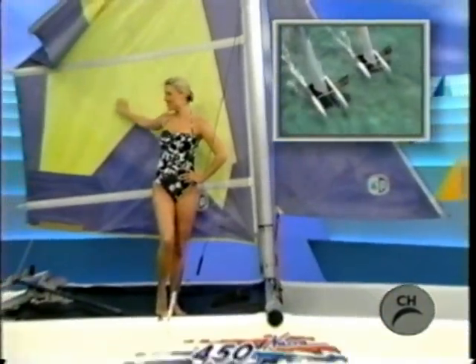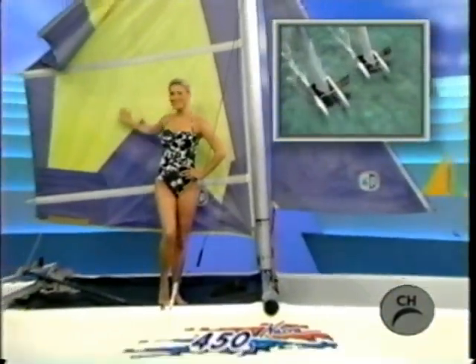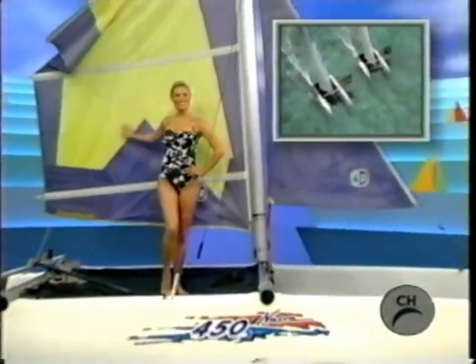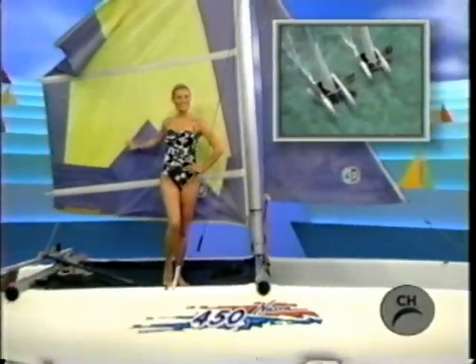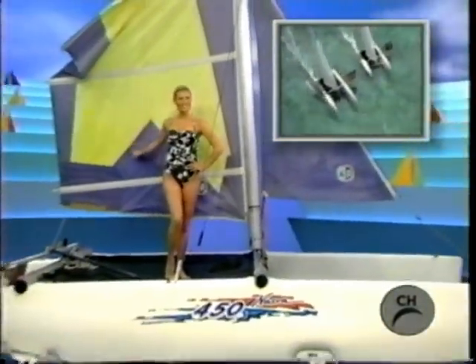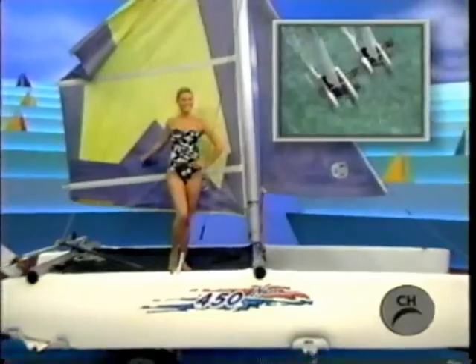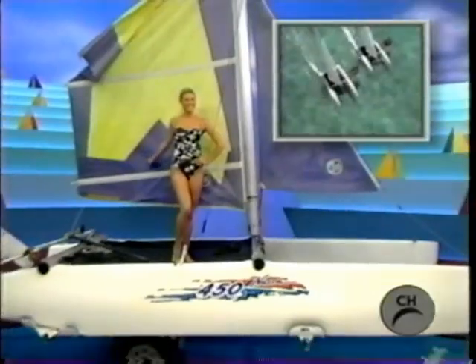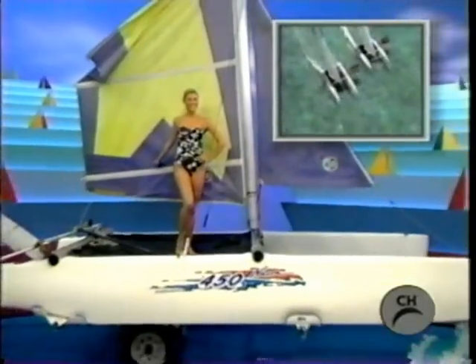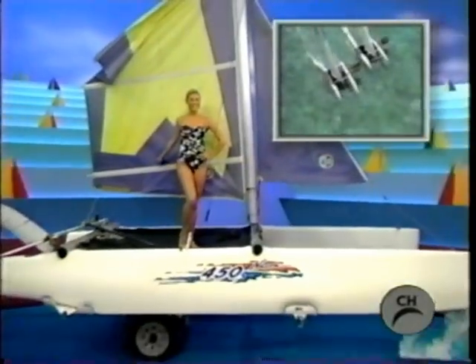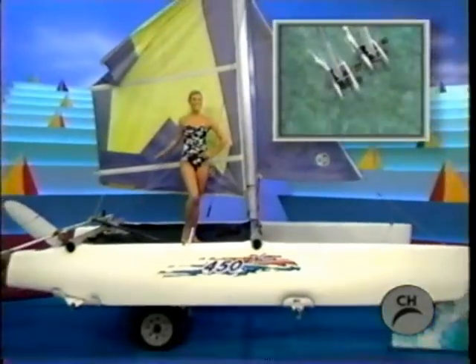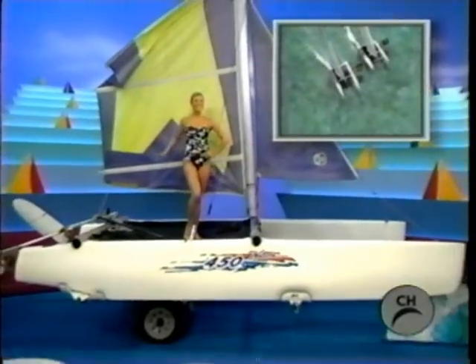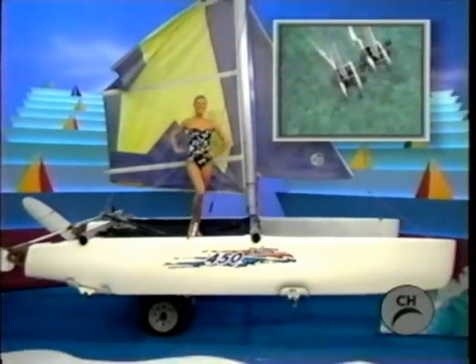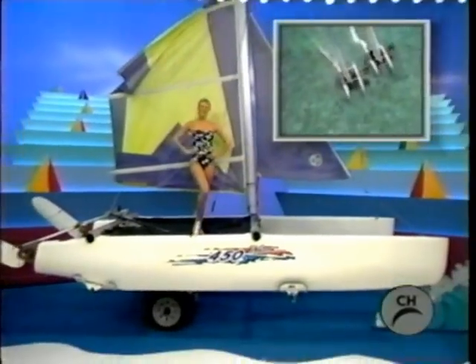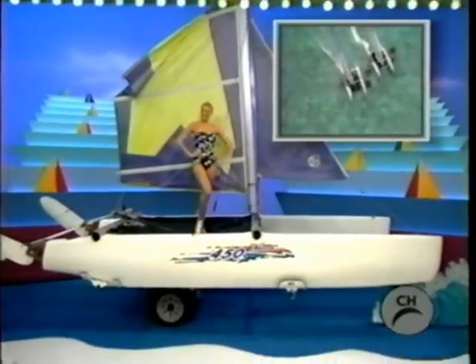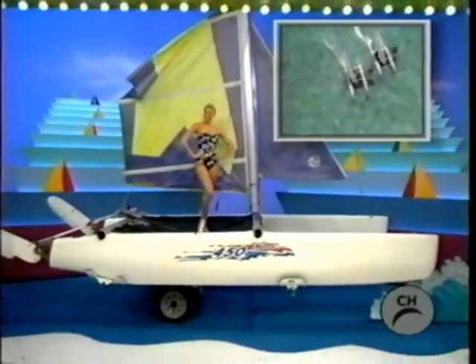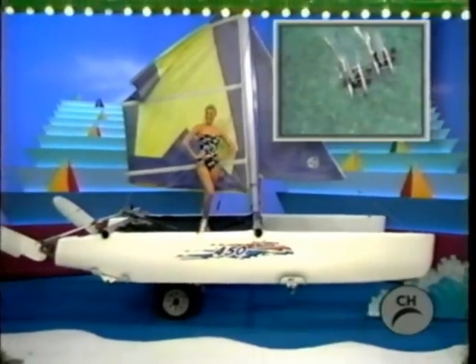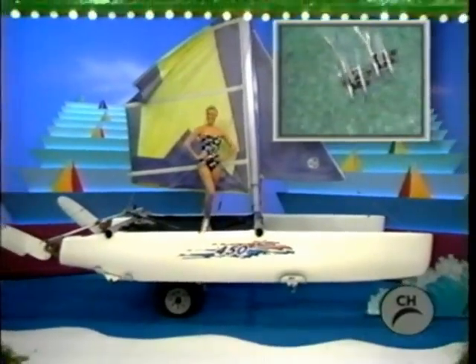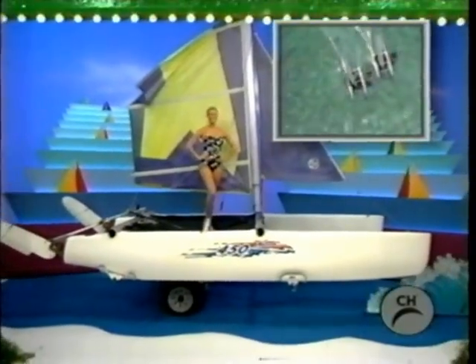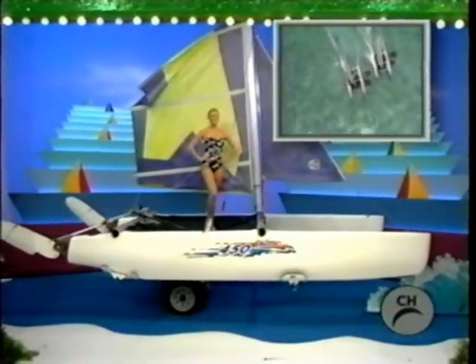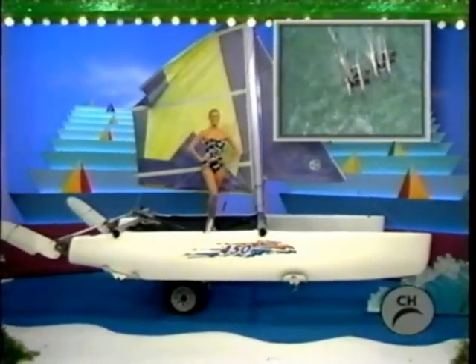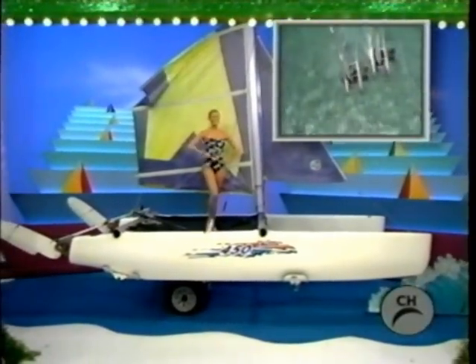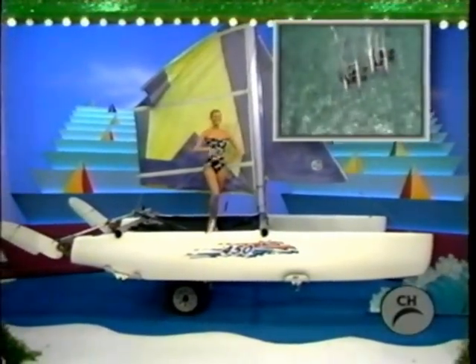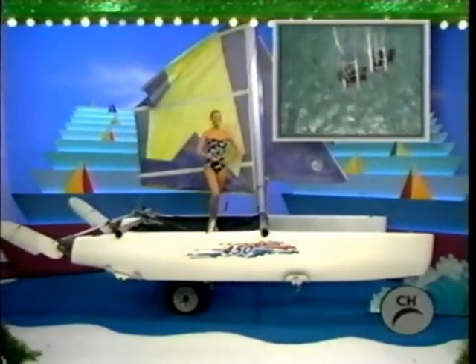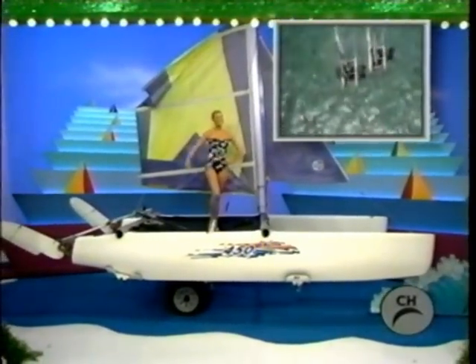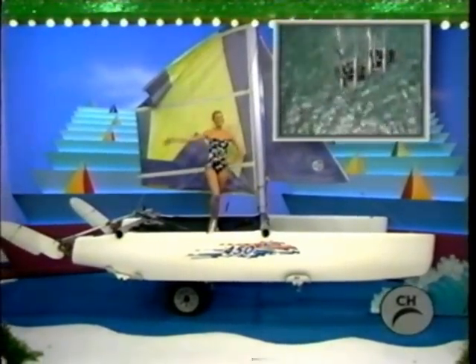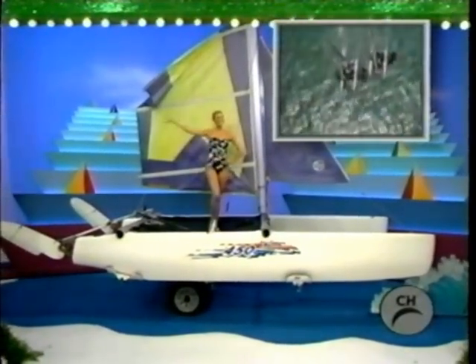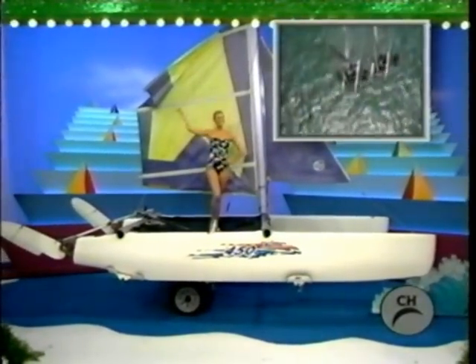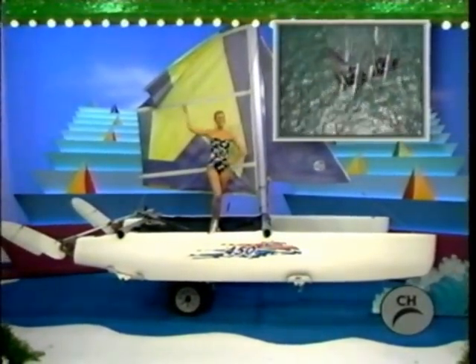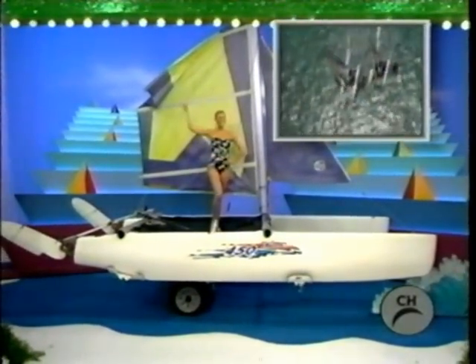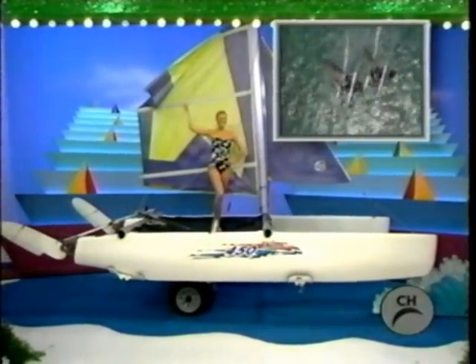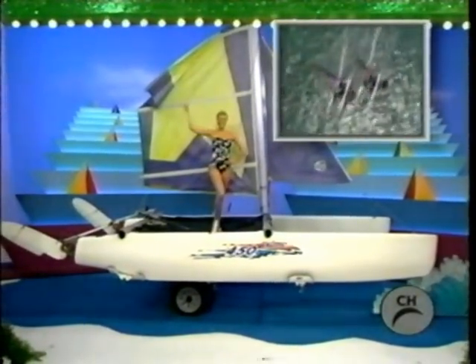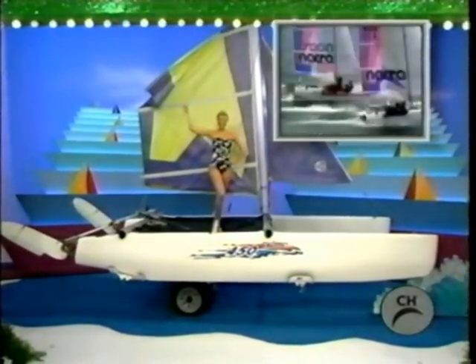Set sail! Kick-up rudders make for simple beaching and shallow water sailing. Trailer included.